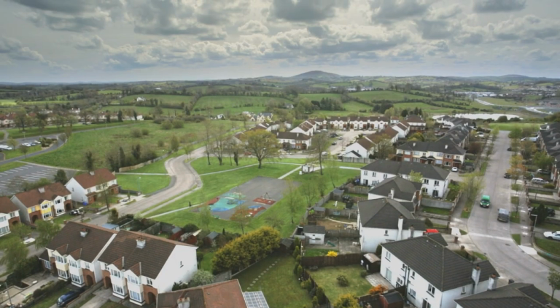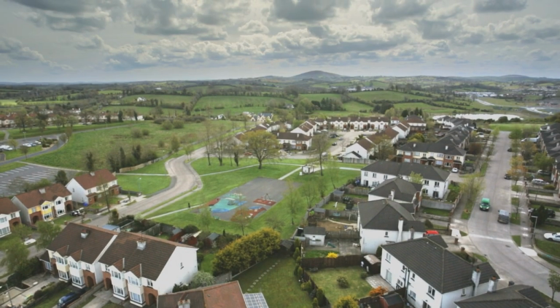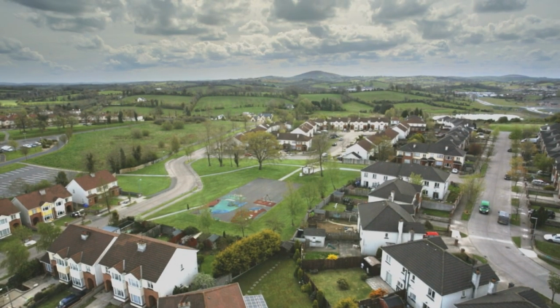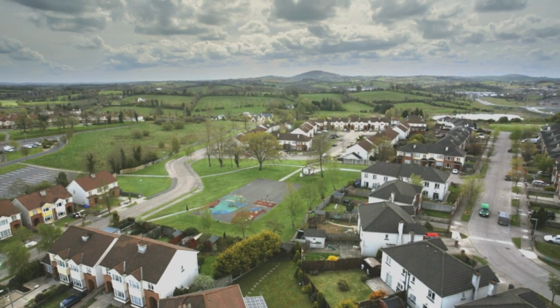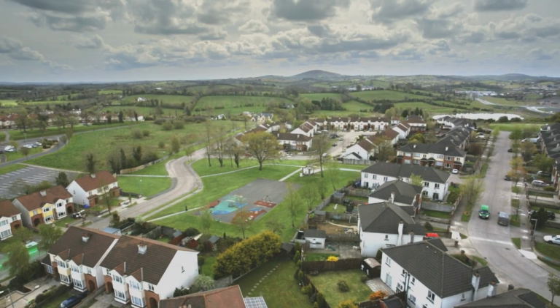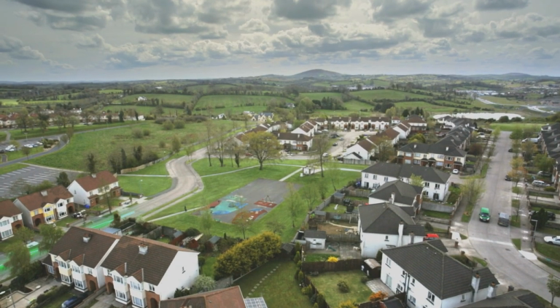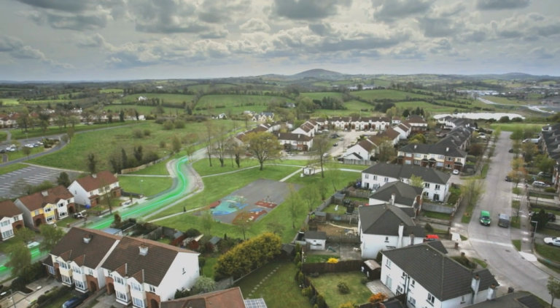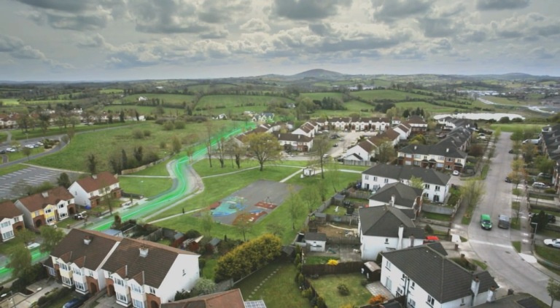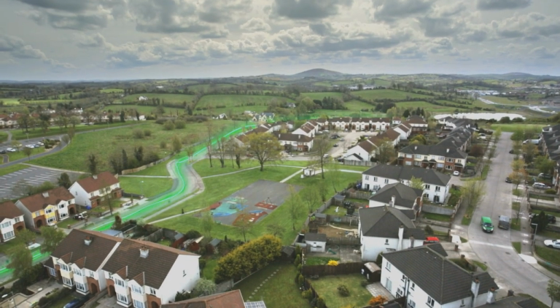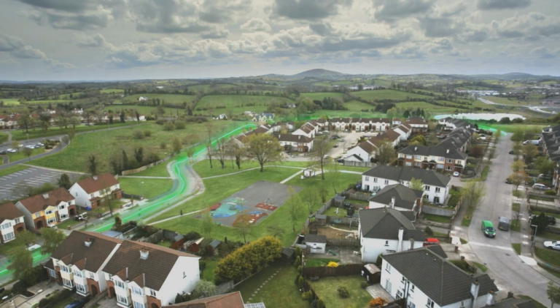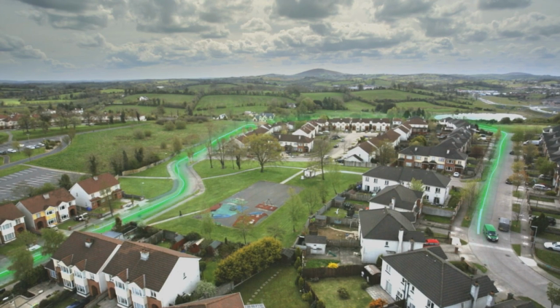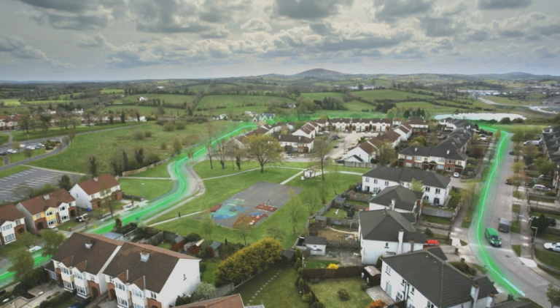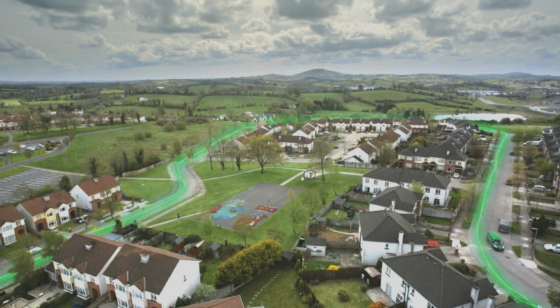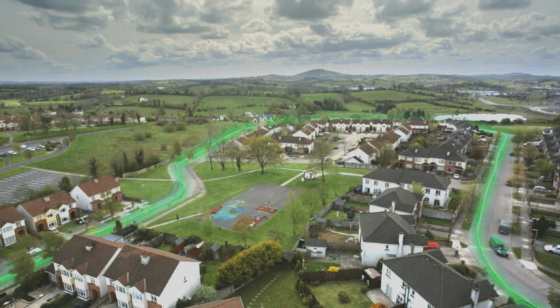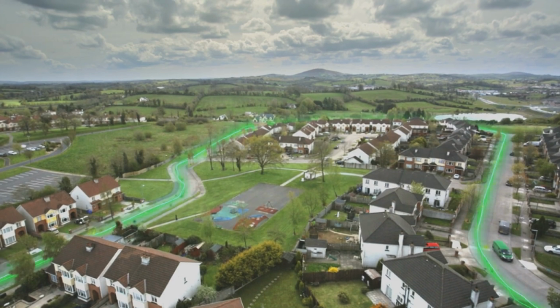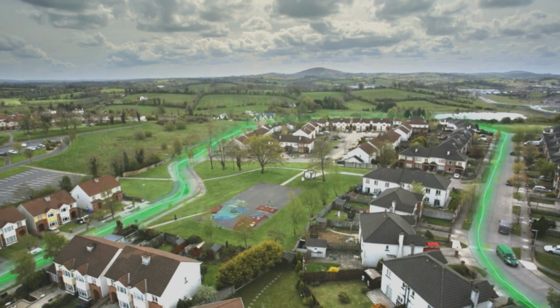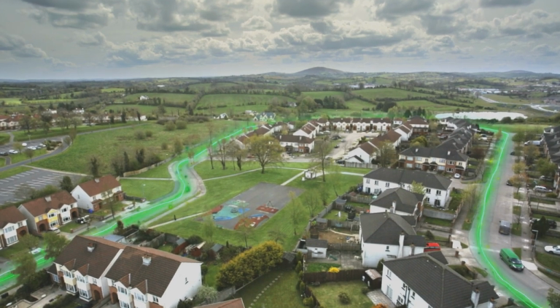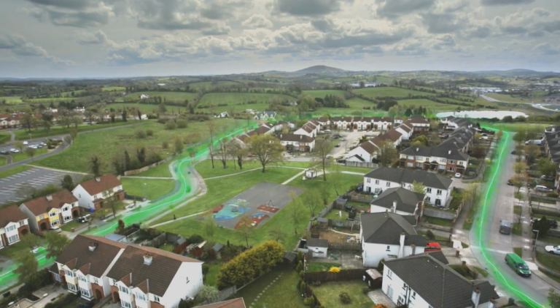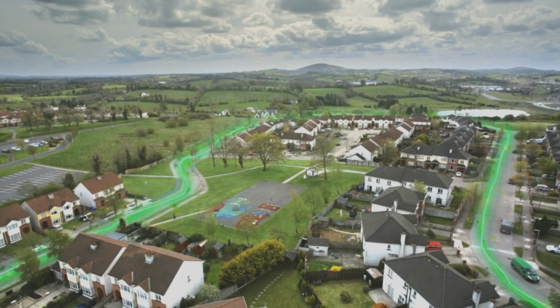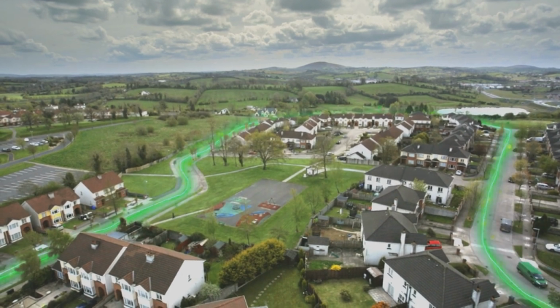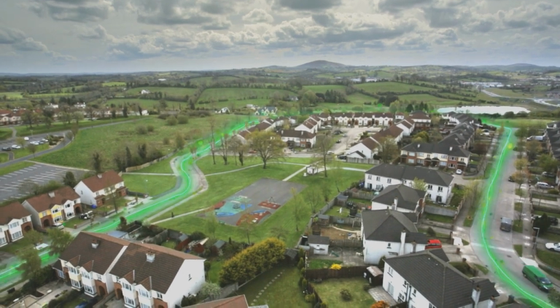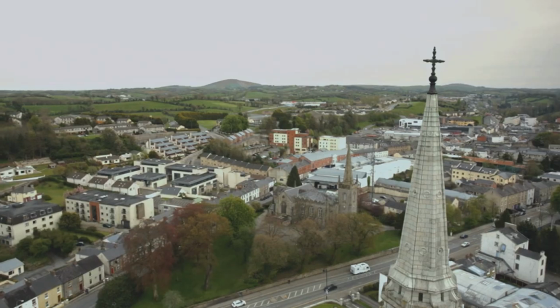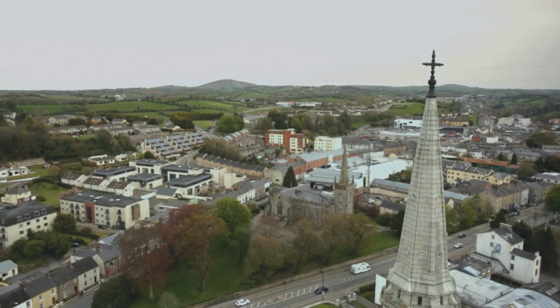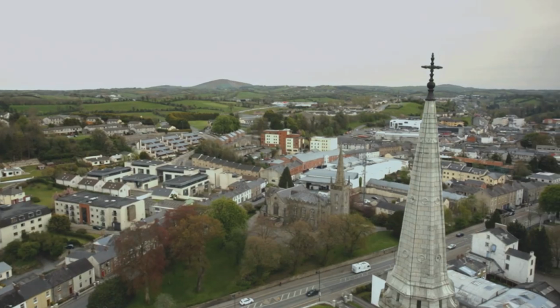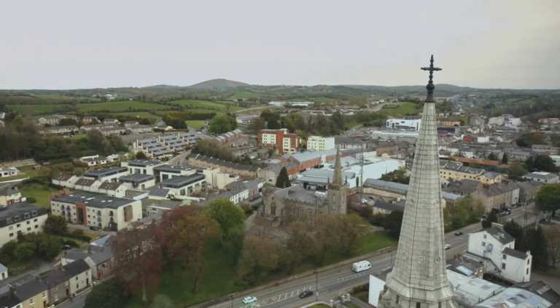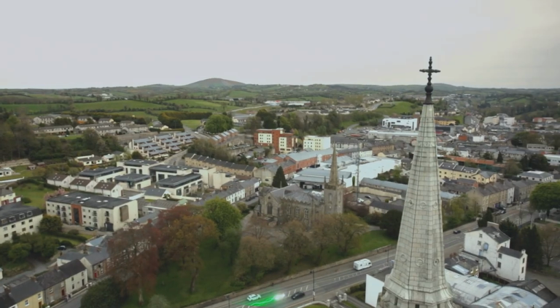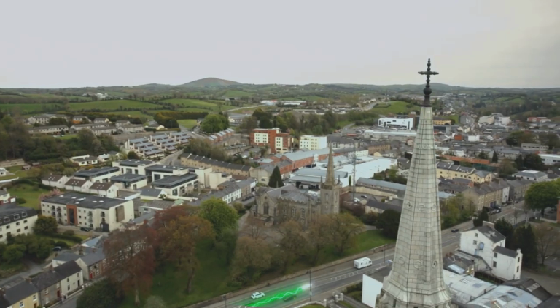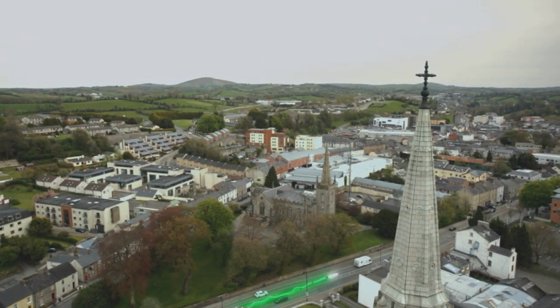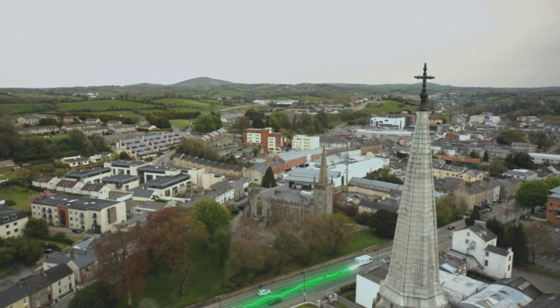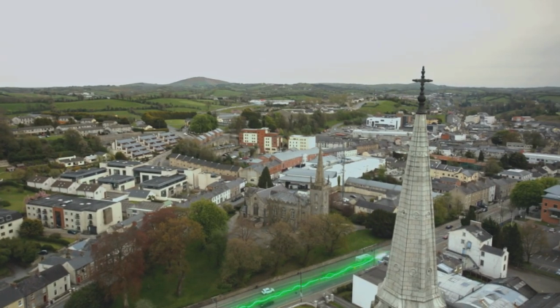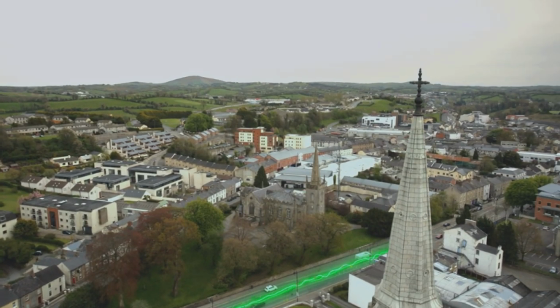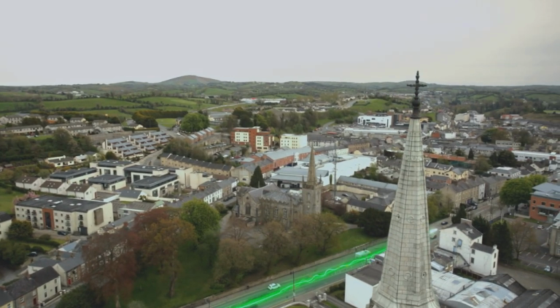Syro is 100% fibre to the home, which means you'll have incredible speed and reliability instantly.